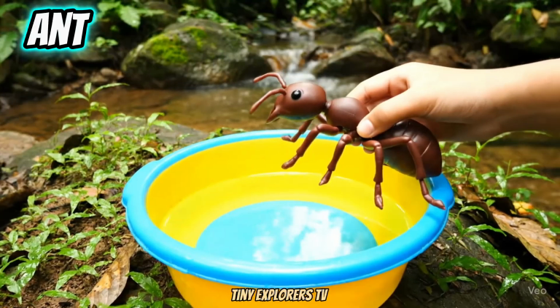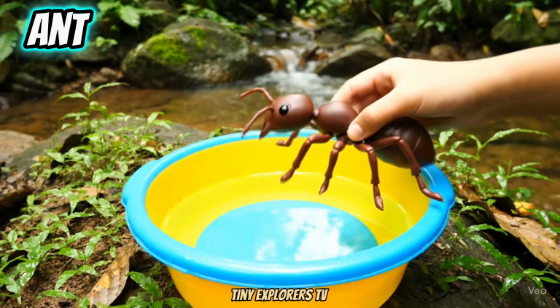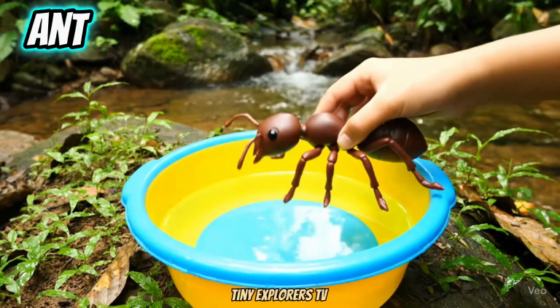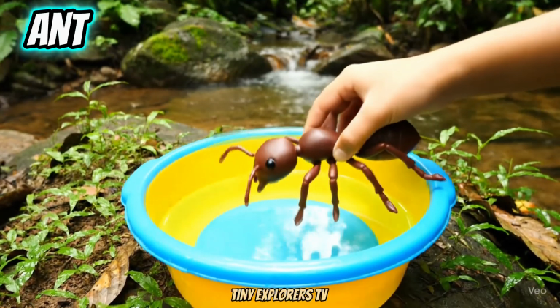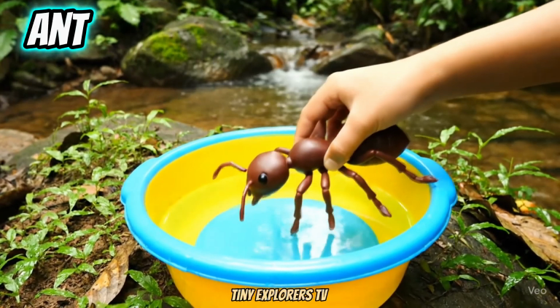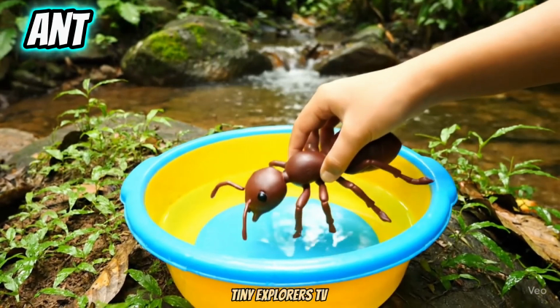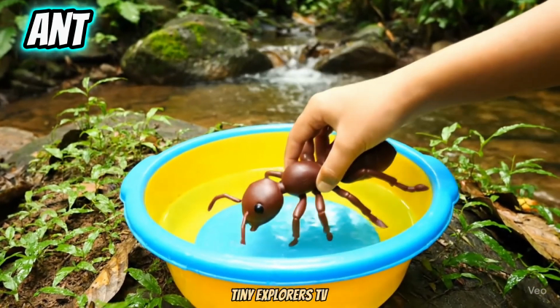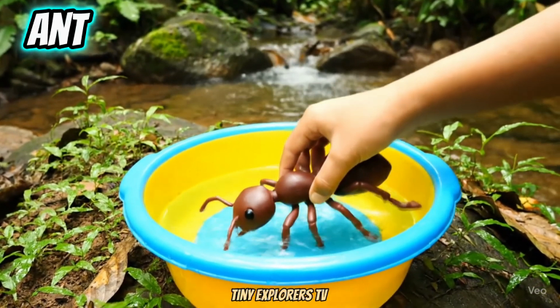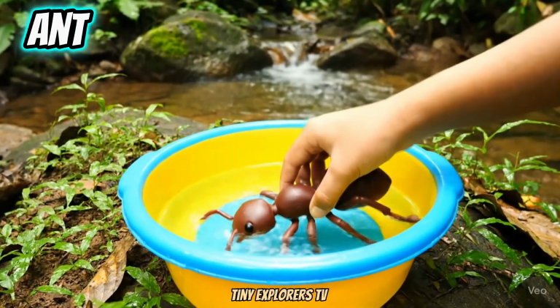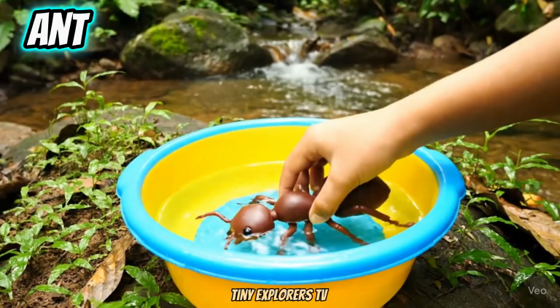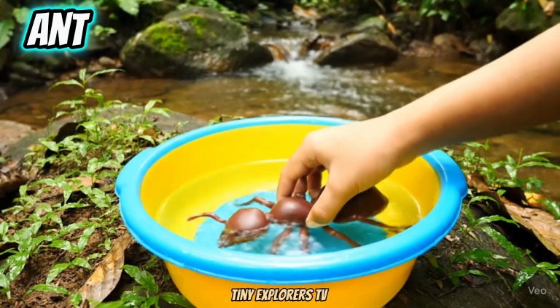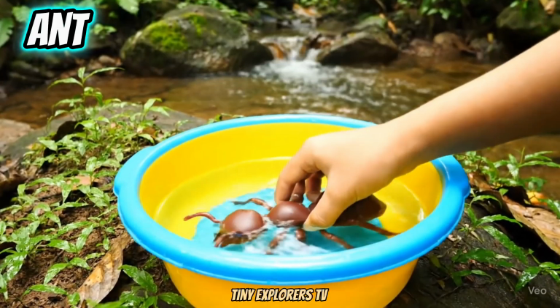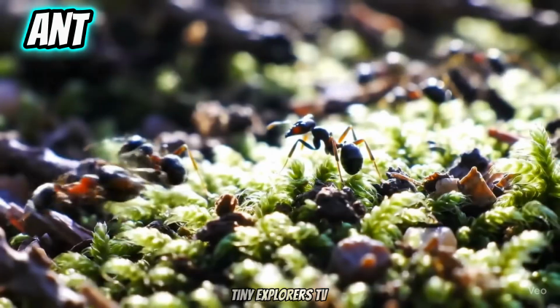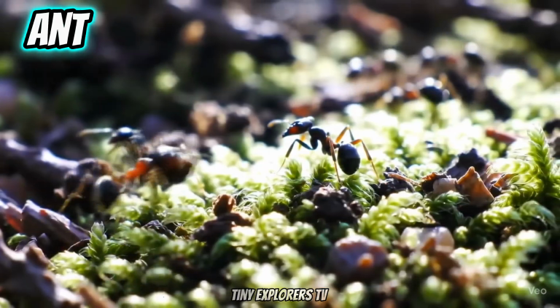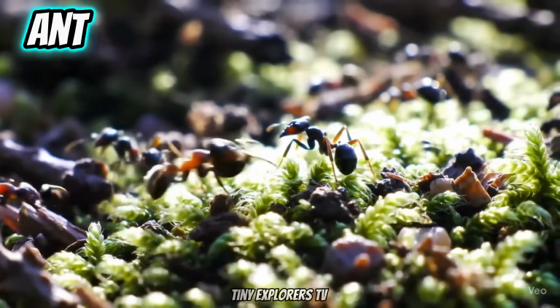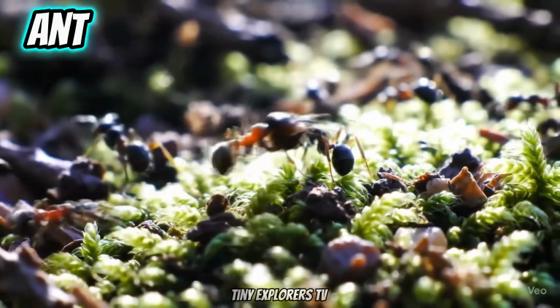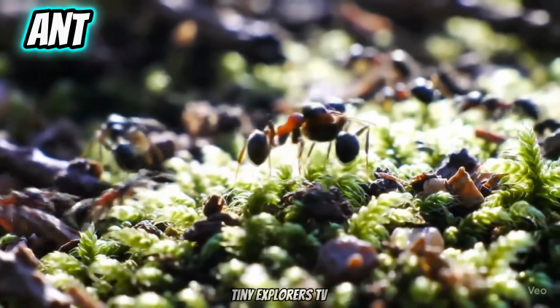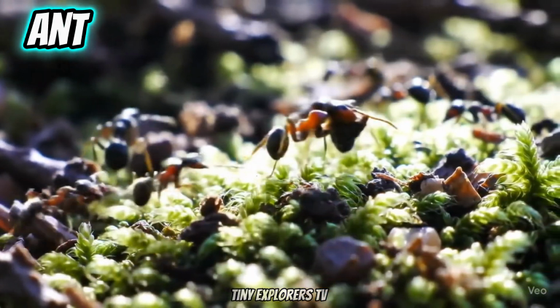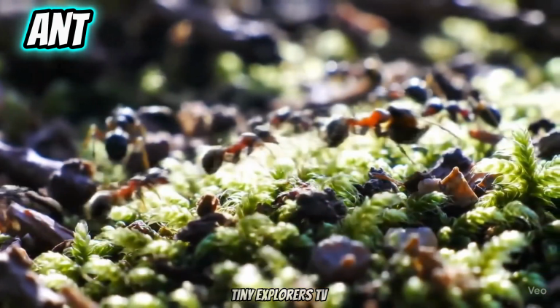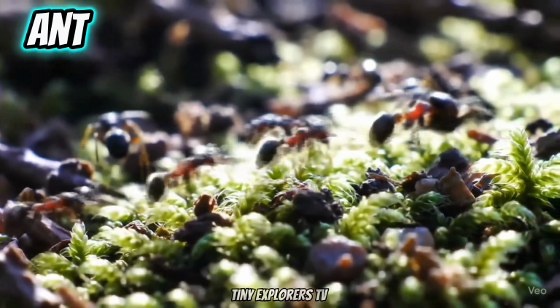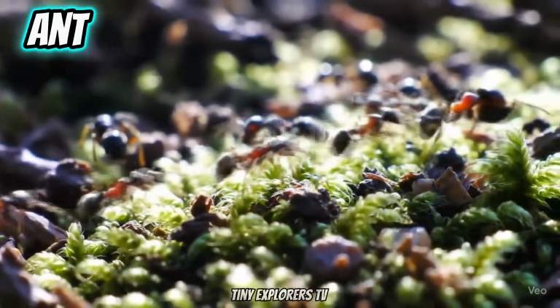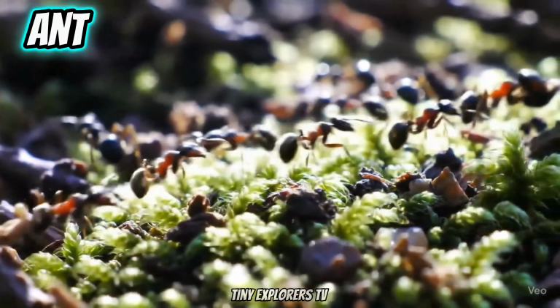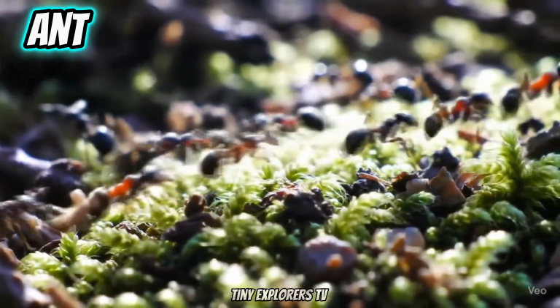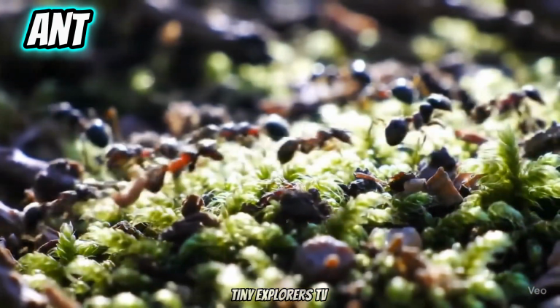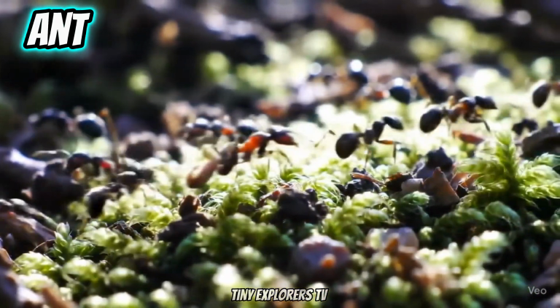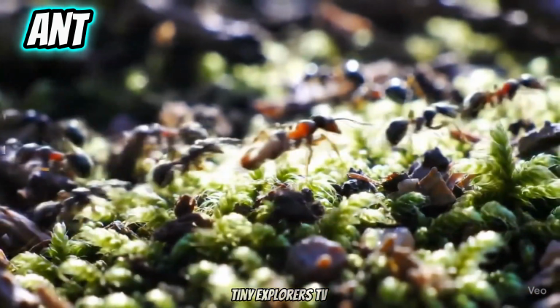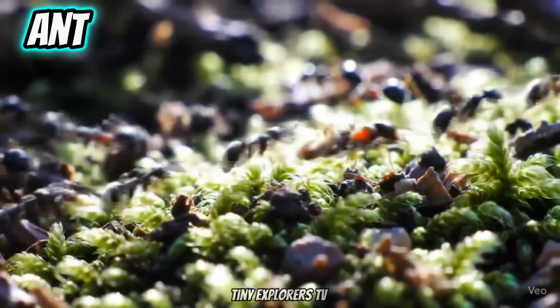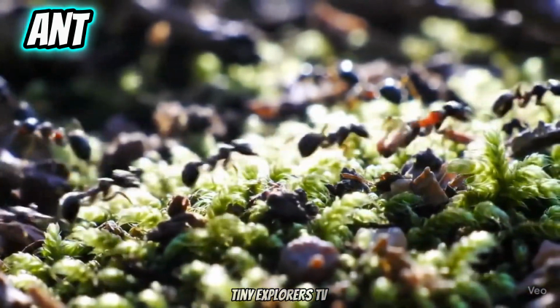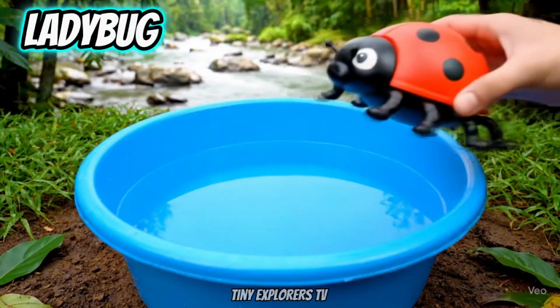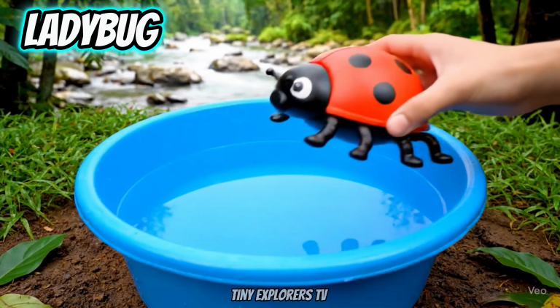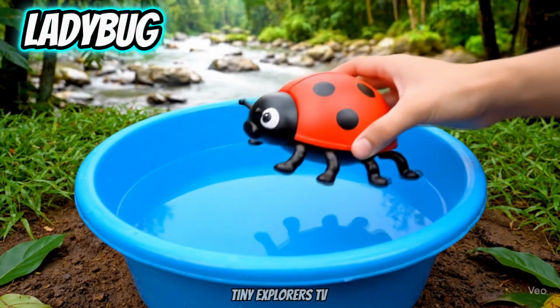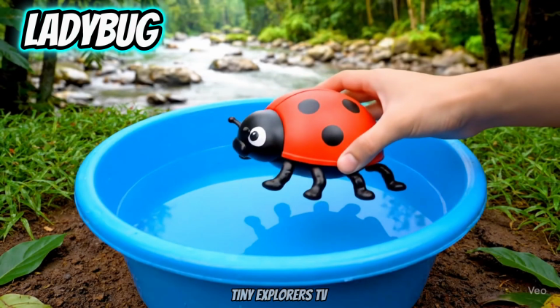Ant. Ants are small but very strong. Ladybug.